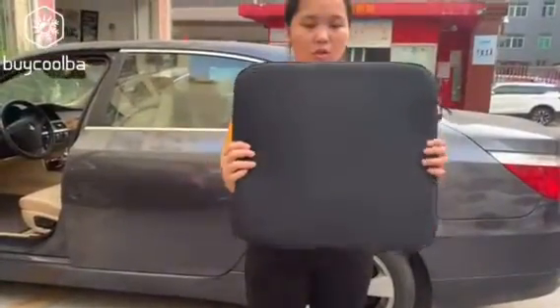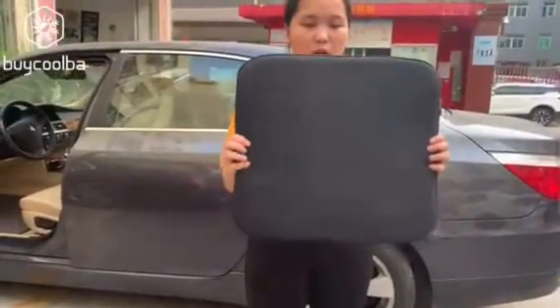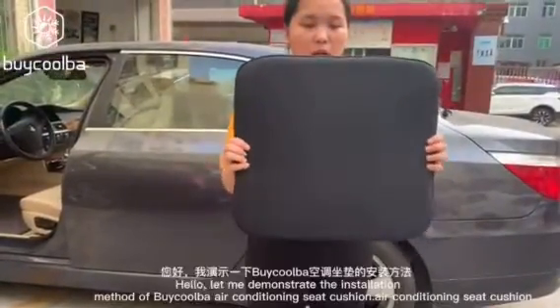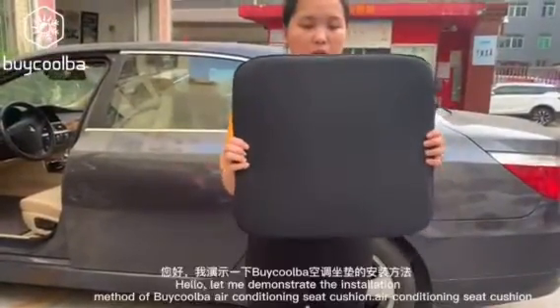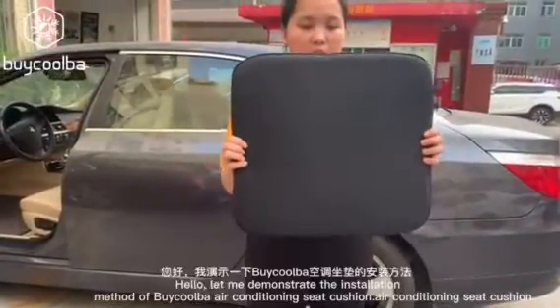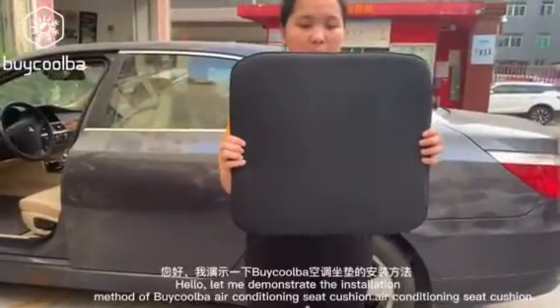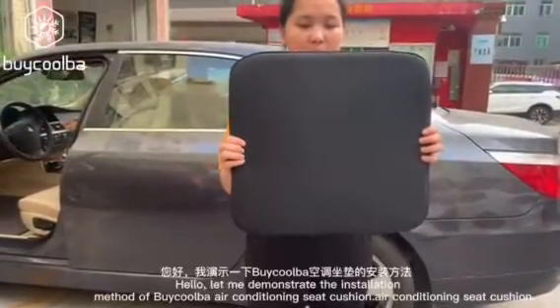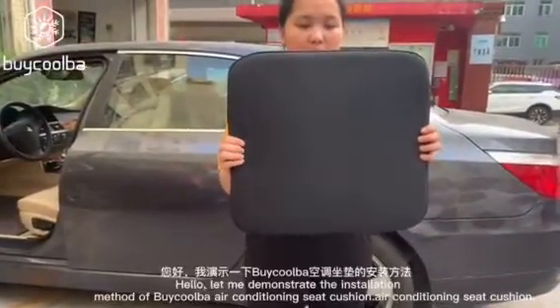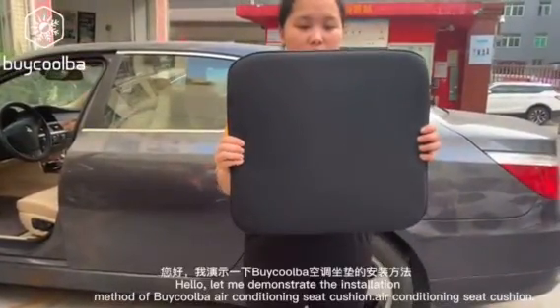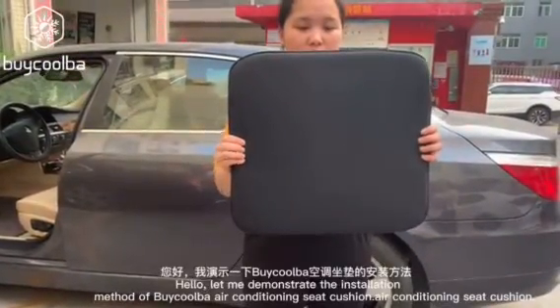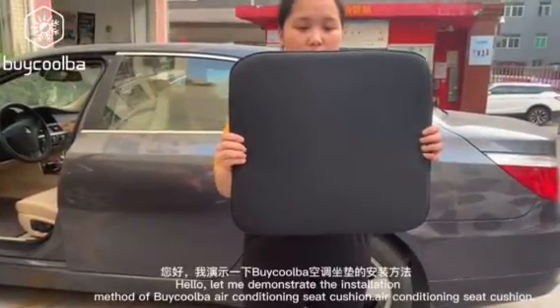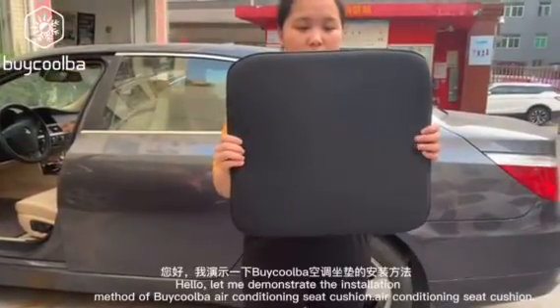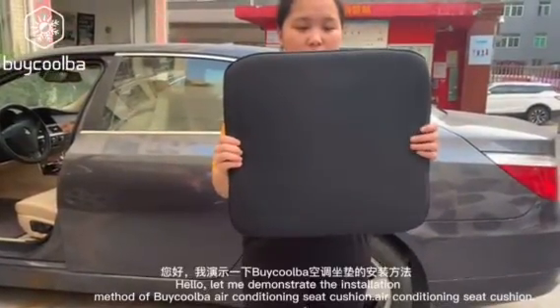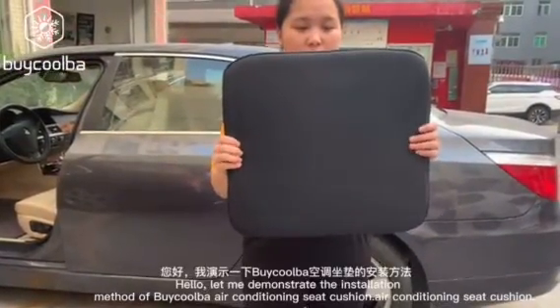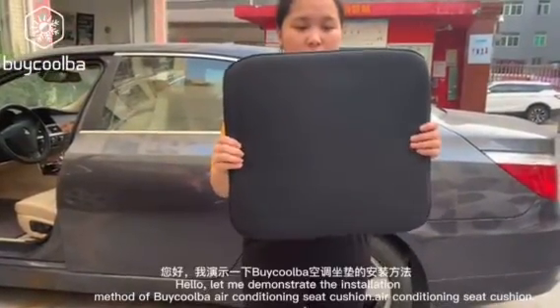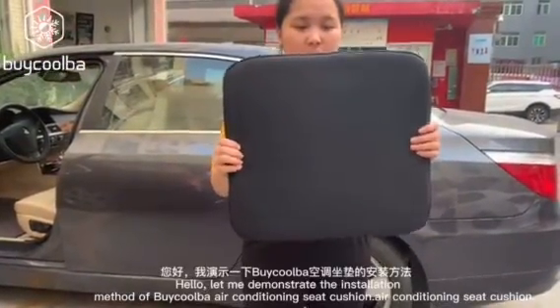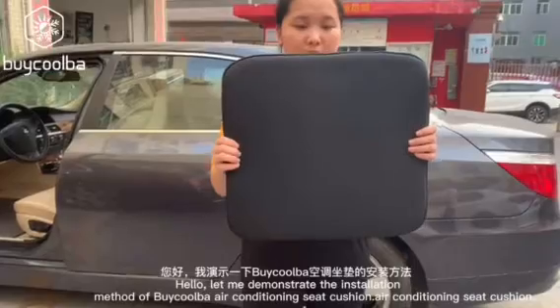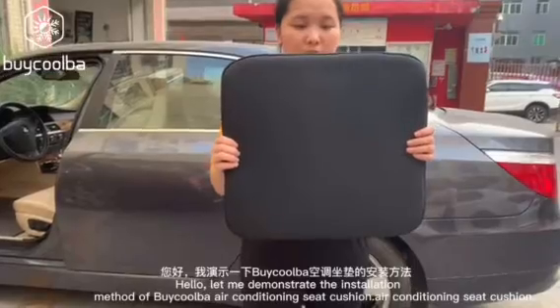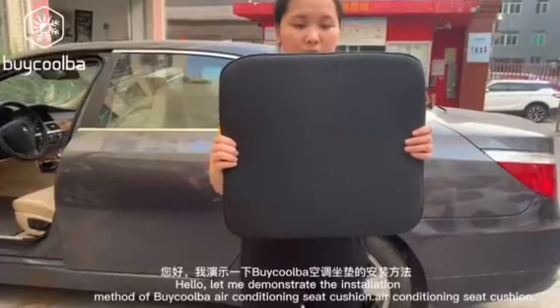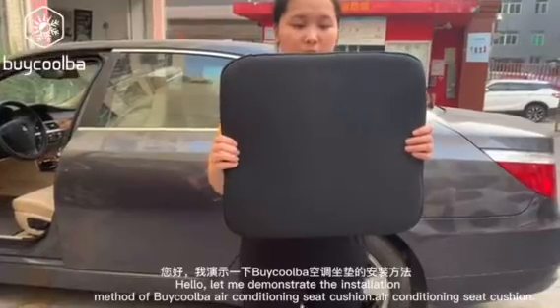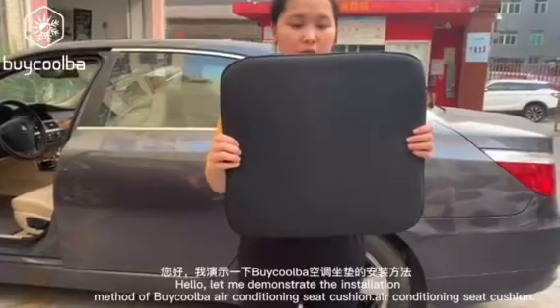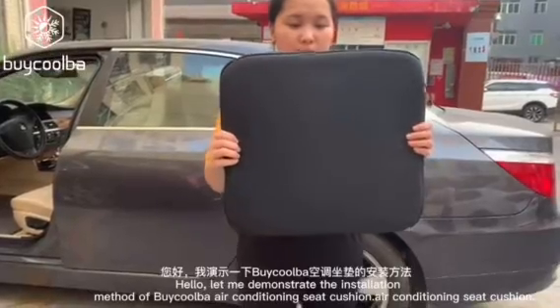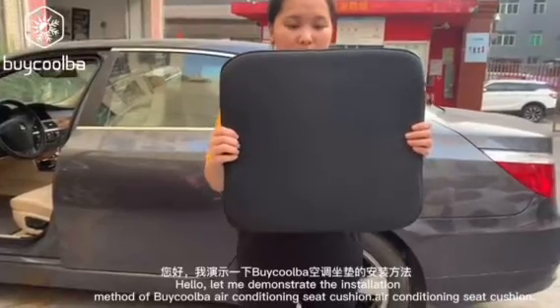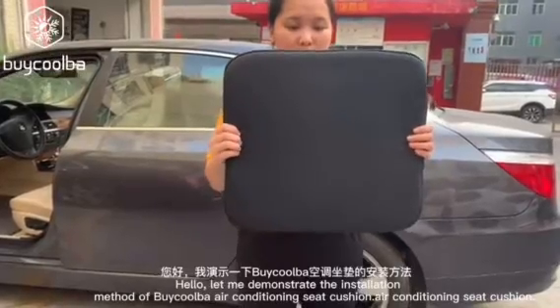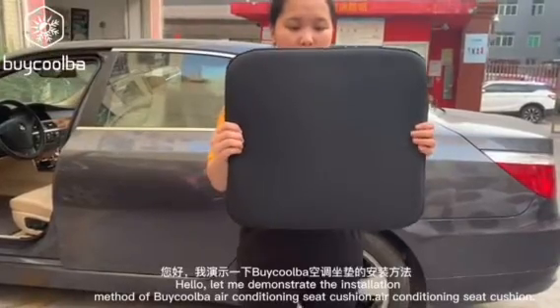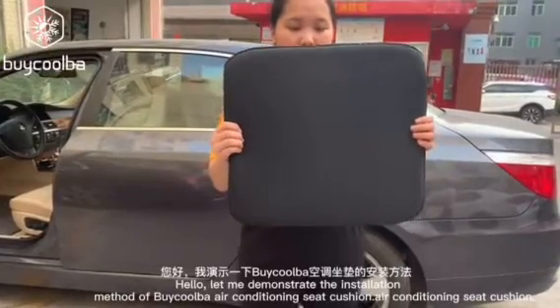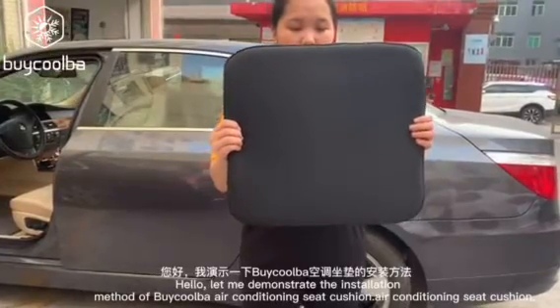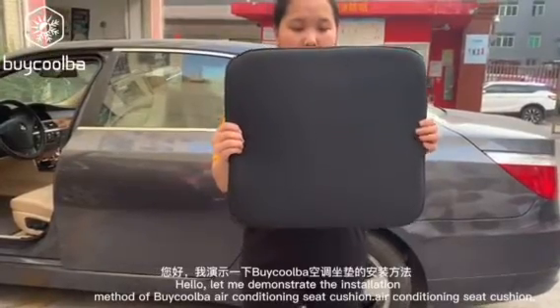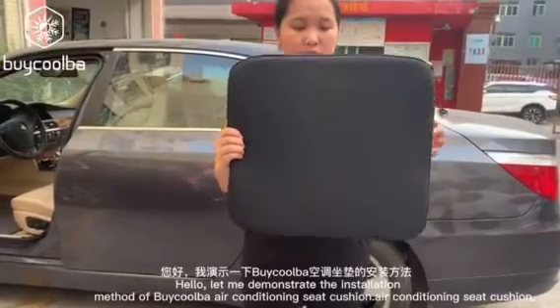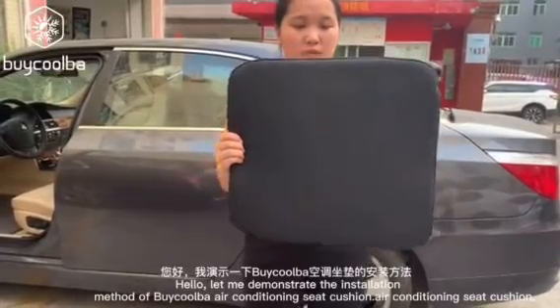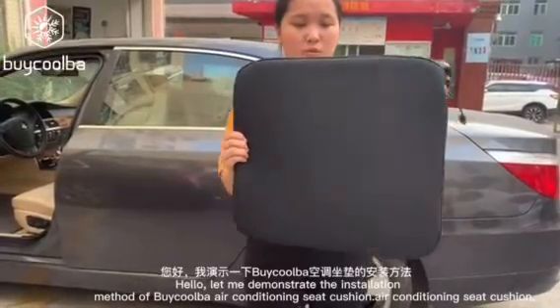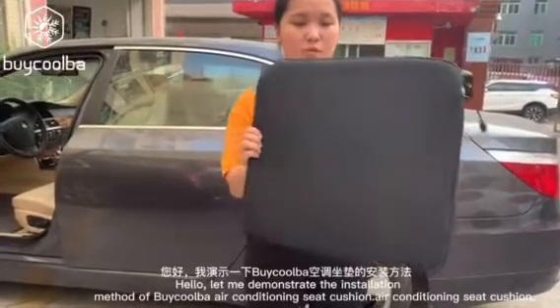Hello, let me demonstrate the installation method of Baikuba Air Conditioning C Cushion.